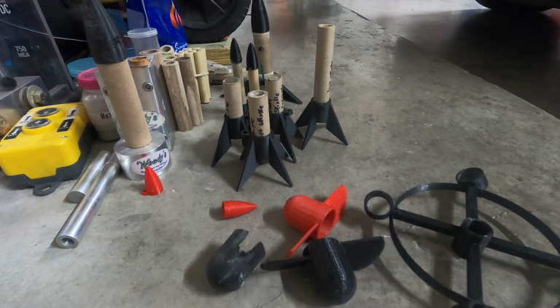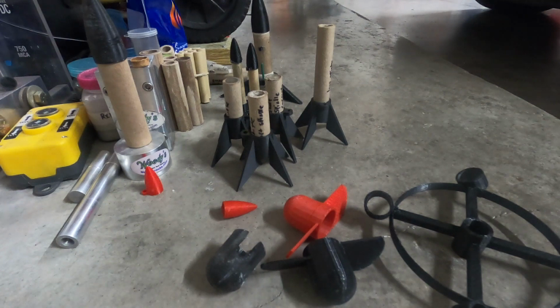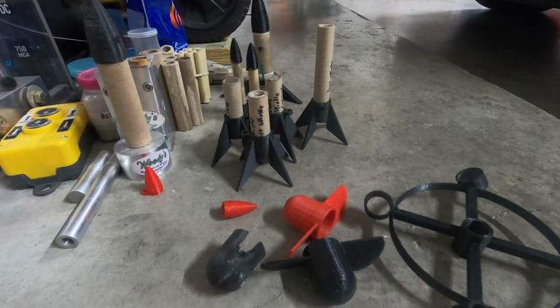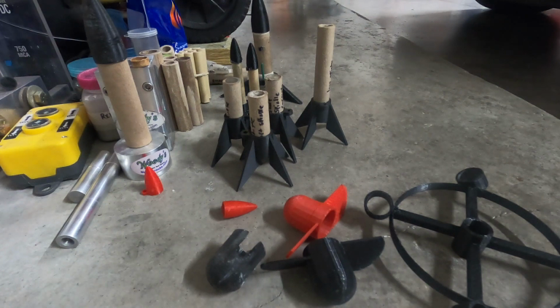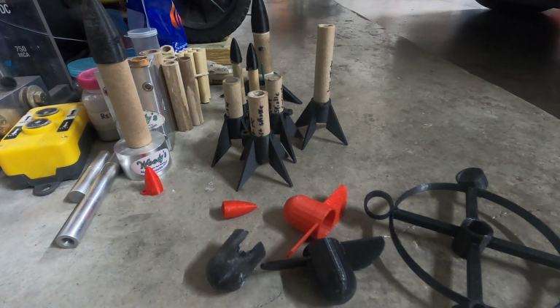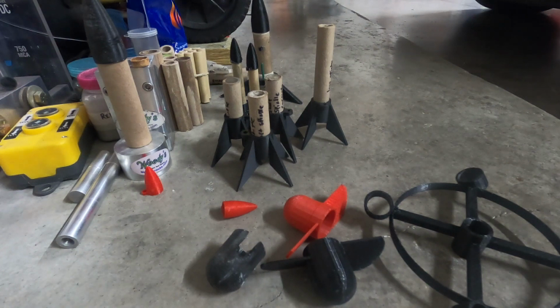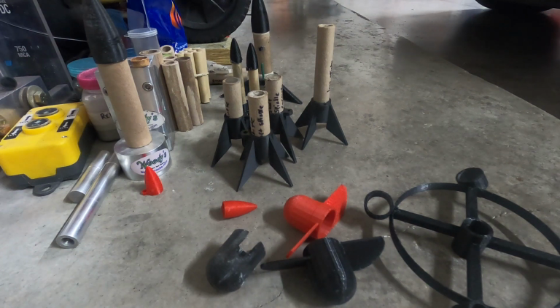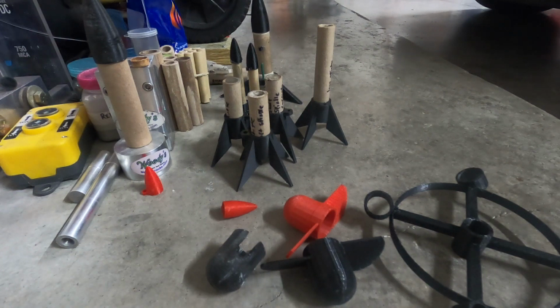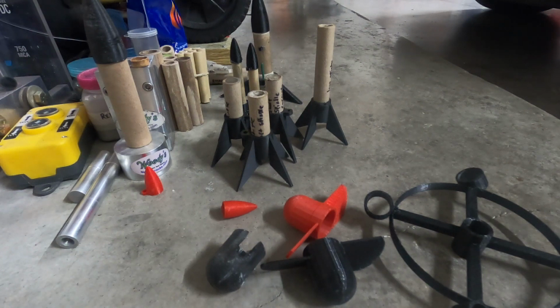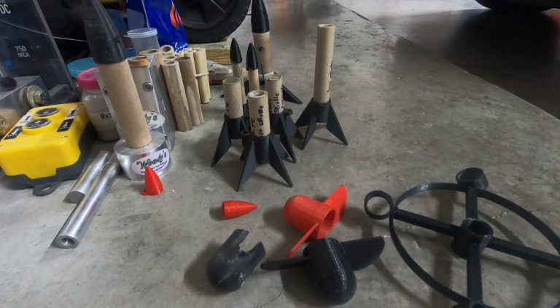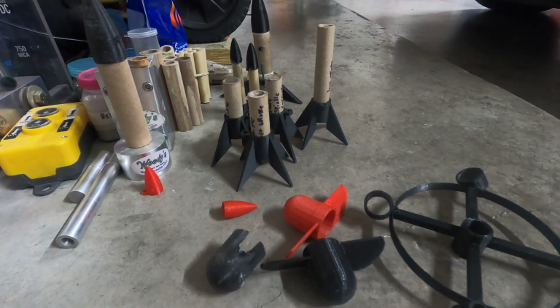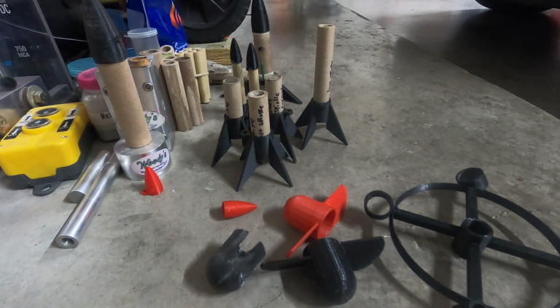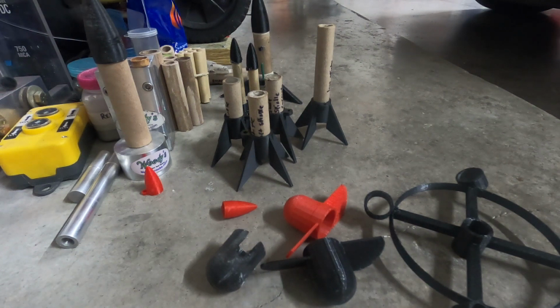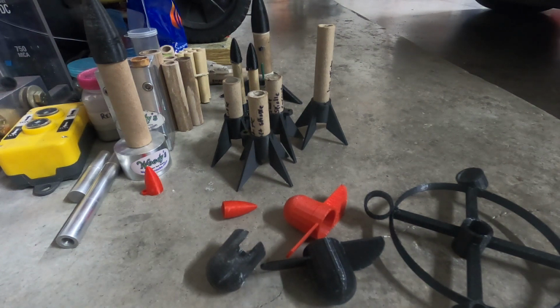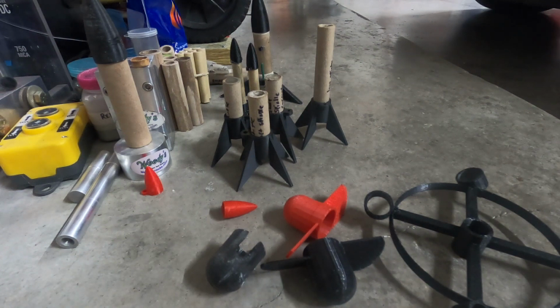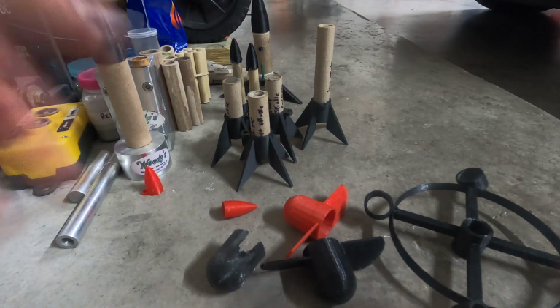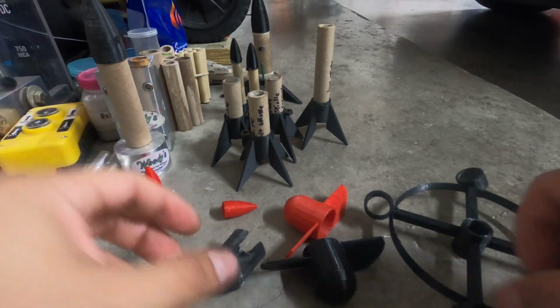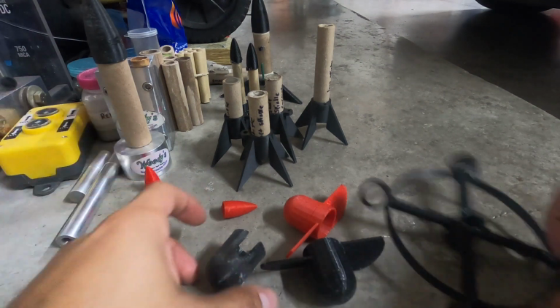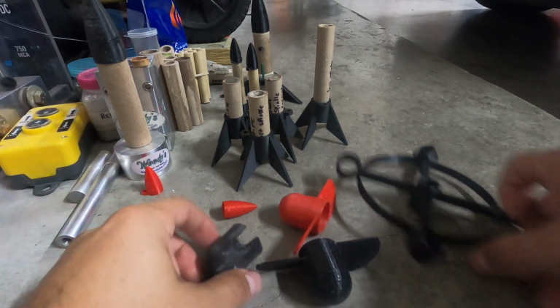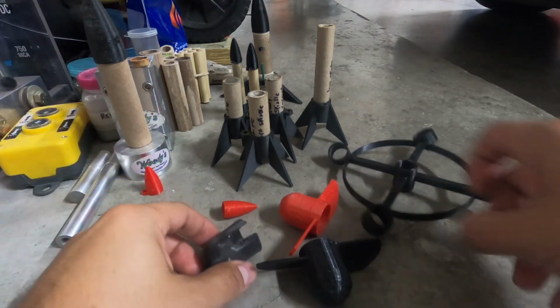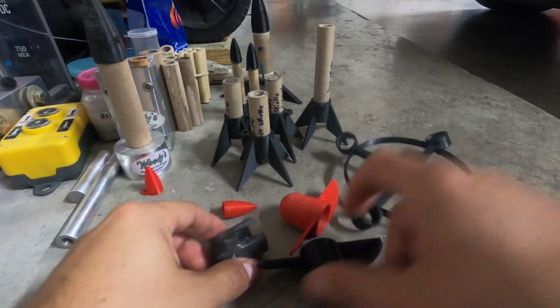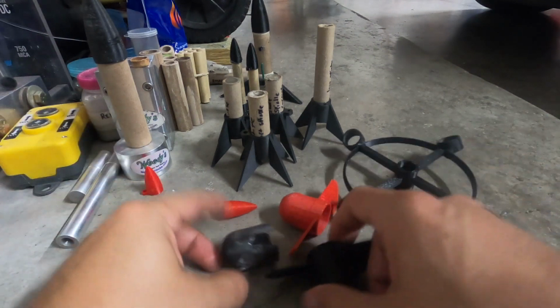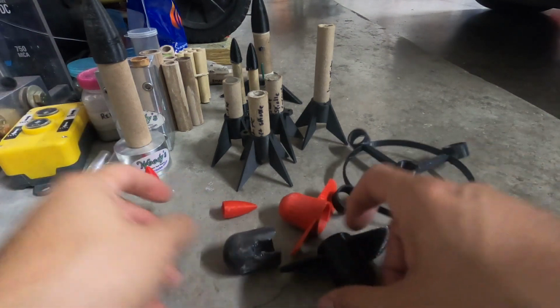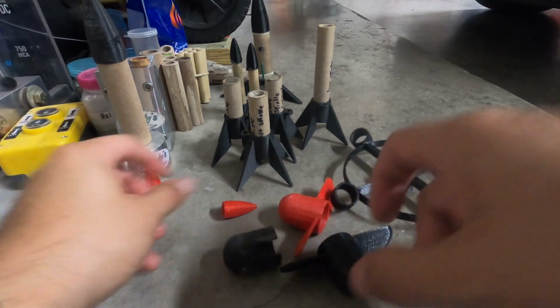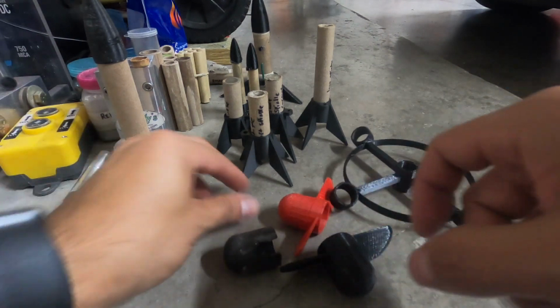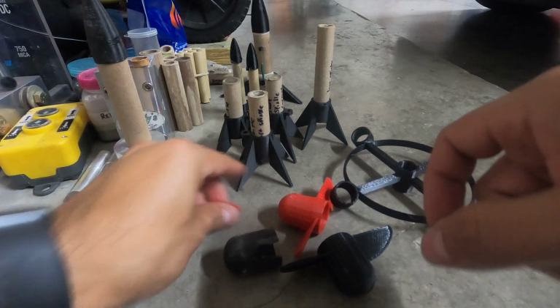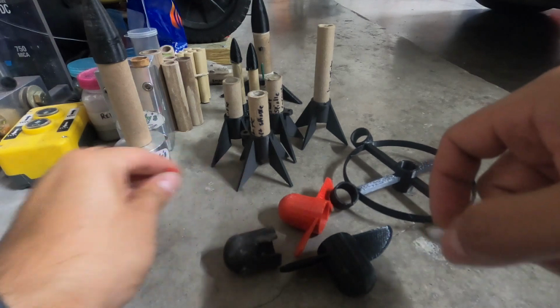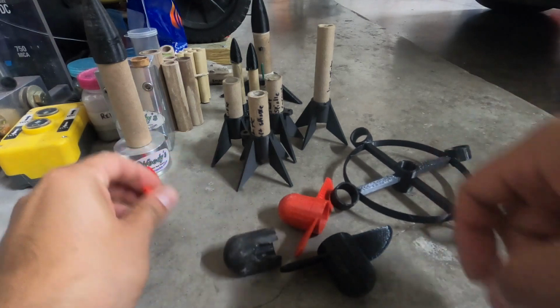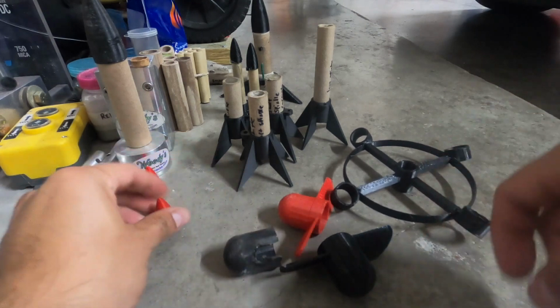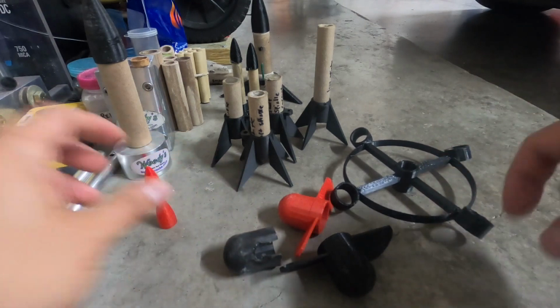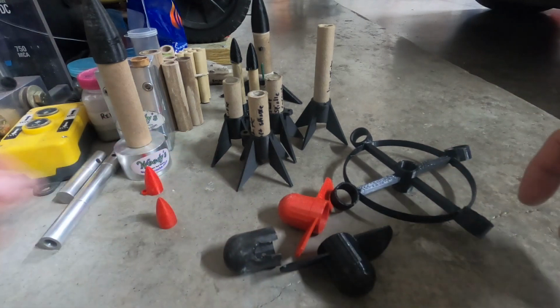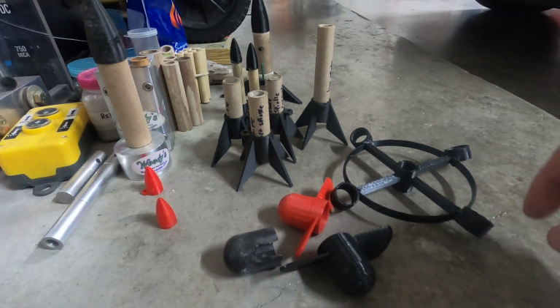Welcome back to the channel. Today I'm going to be talking a little bit about 3D printed parts and fireworks.